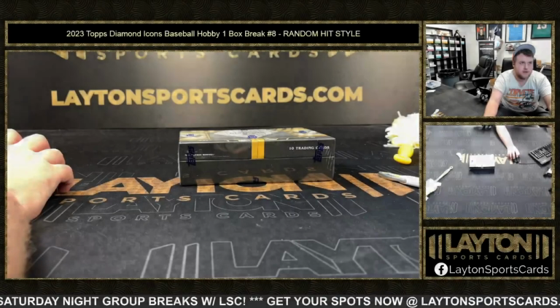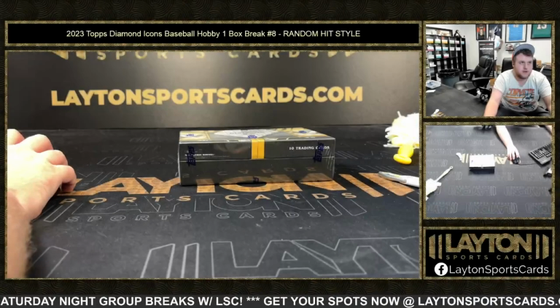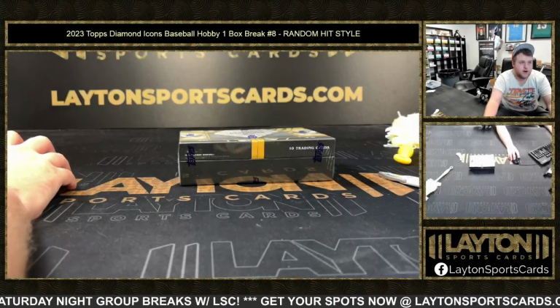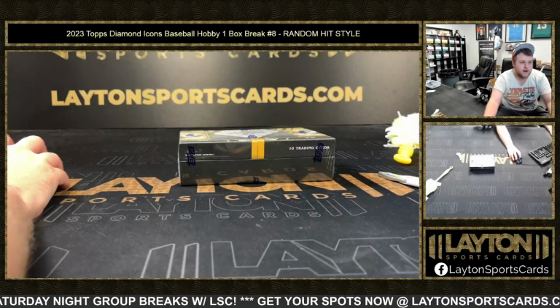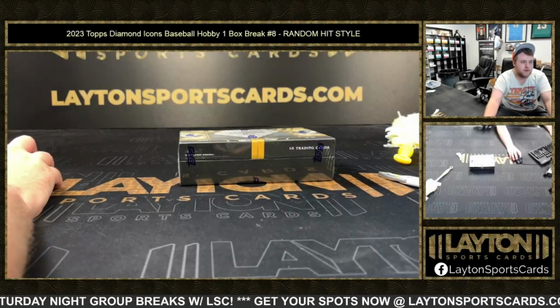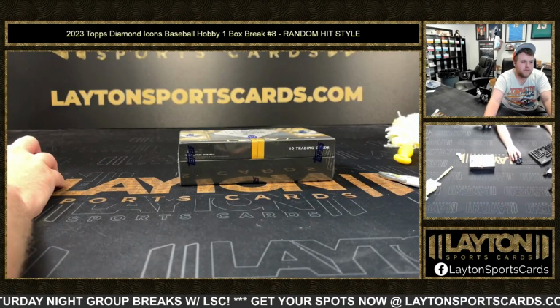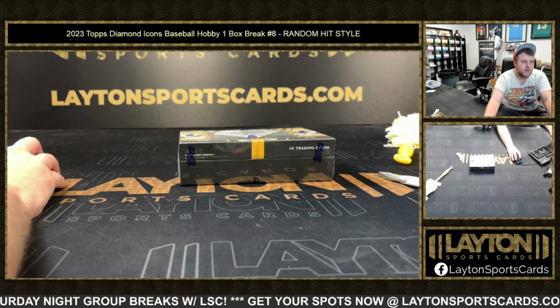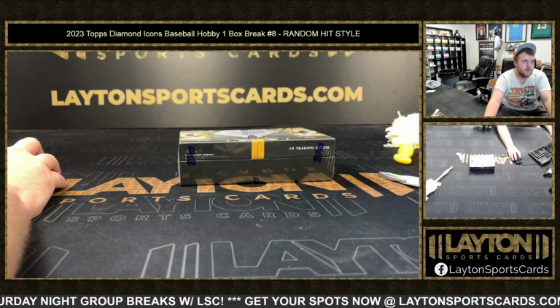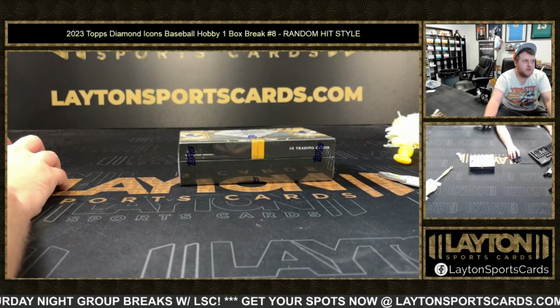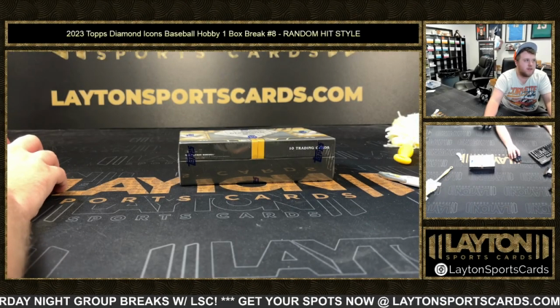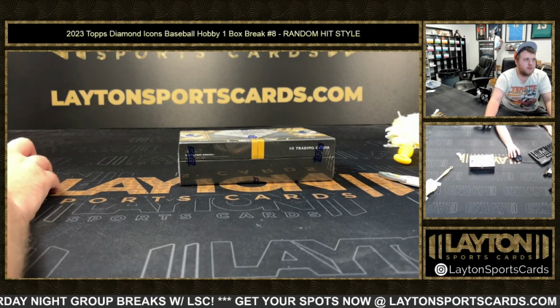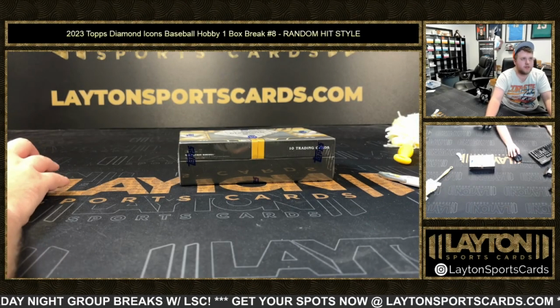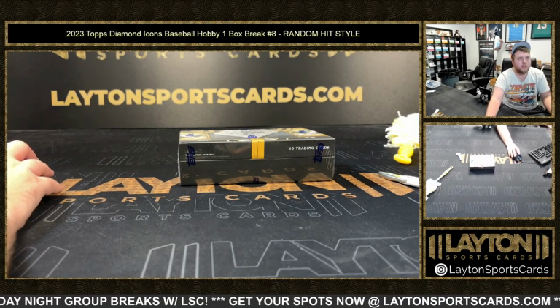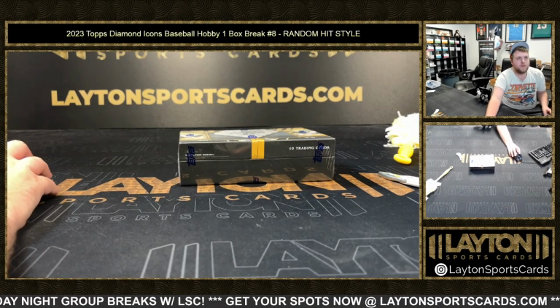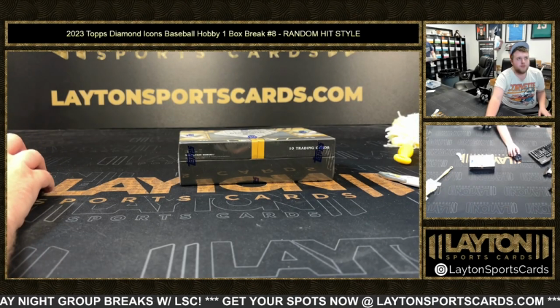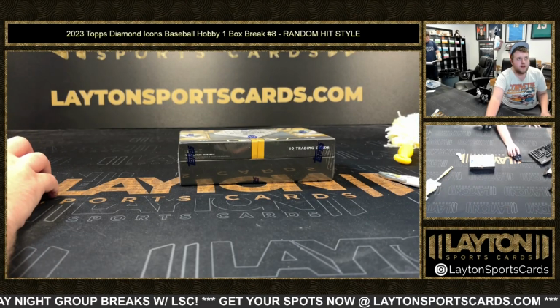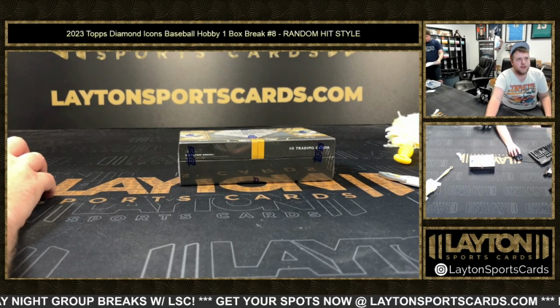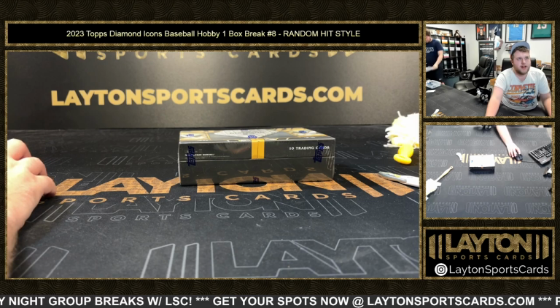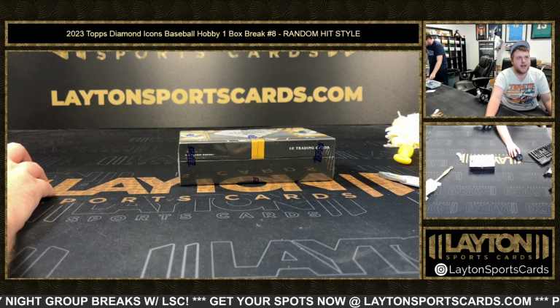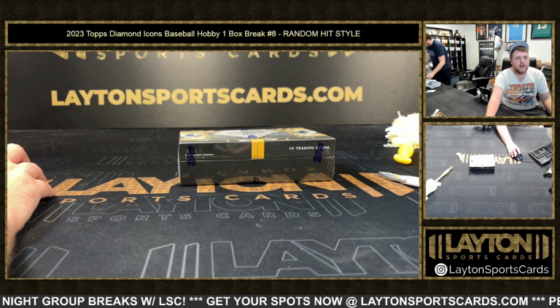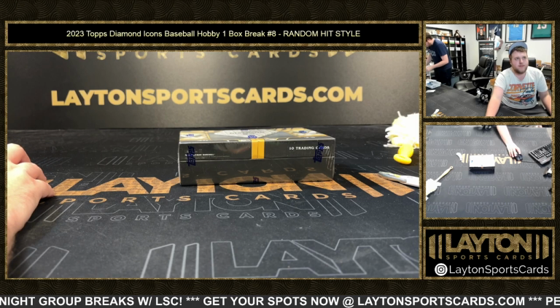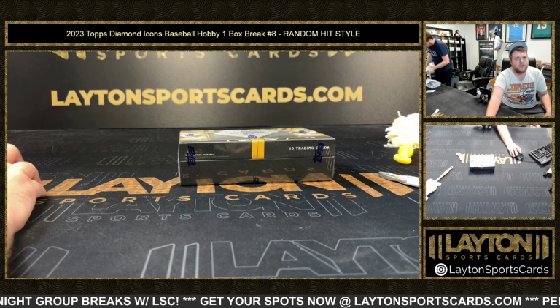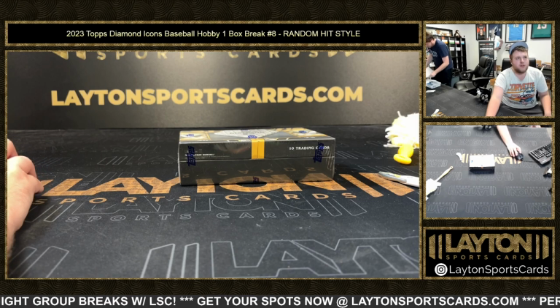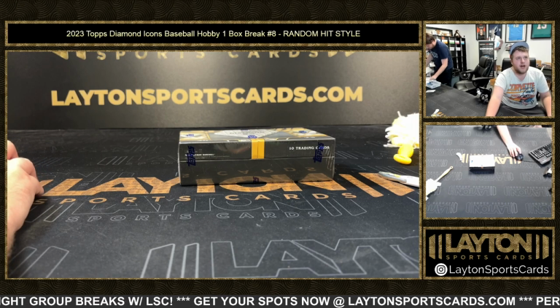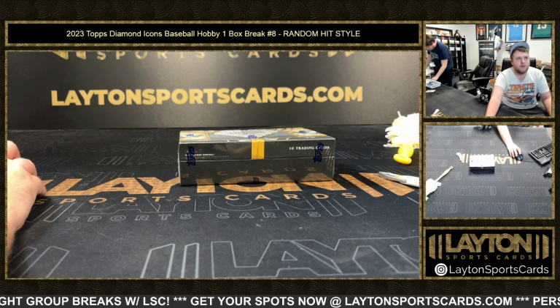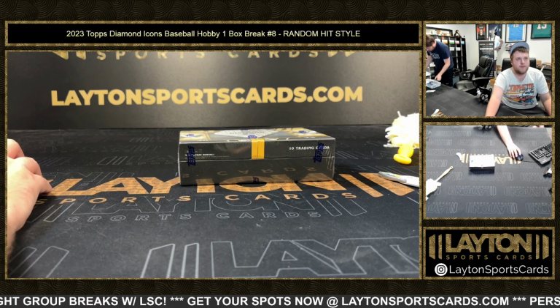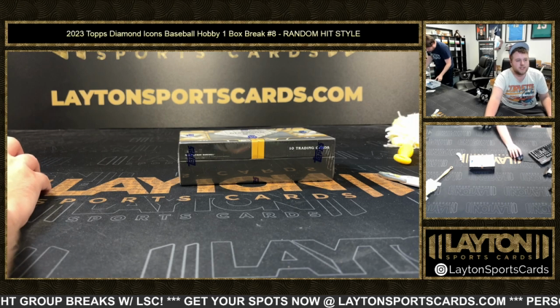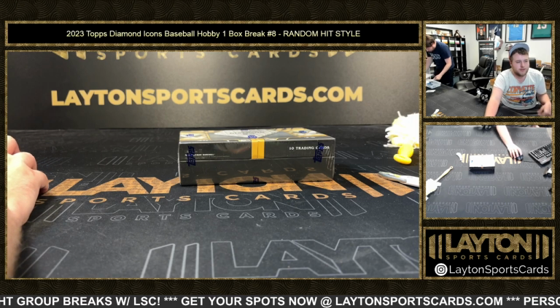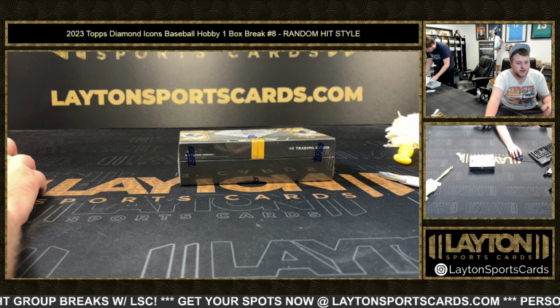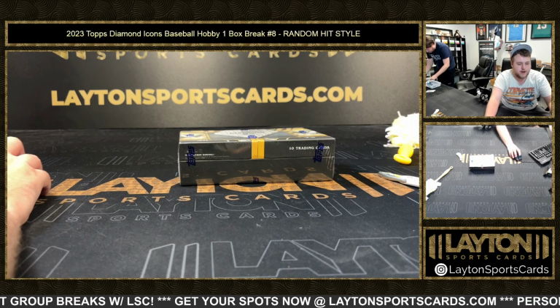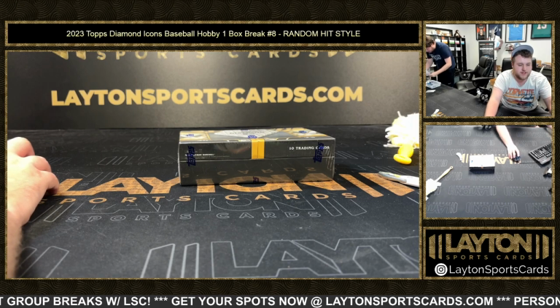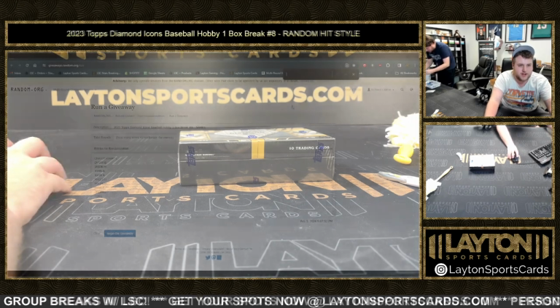What's going on, everyone. Sam here with Layton Sports Cards. Rippin' 23 Diamond Icons Baseball Hobby — 1 box break number 8, Random Hit Style.